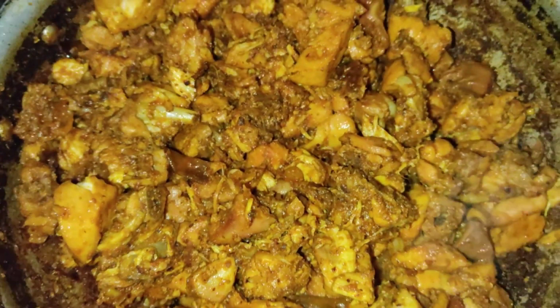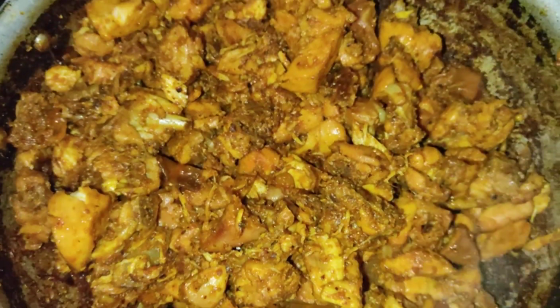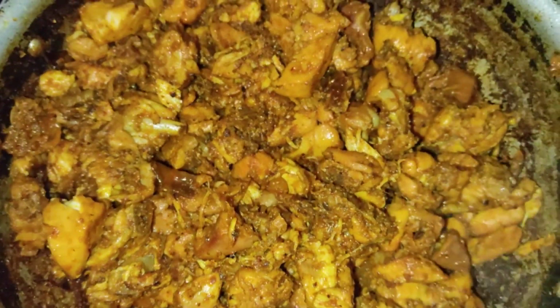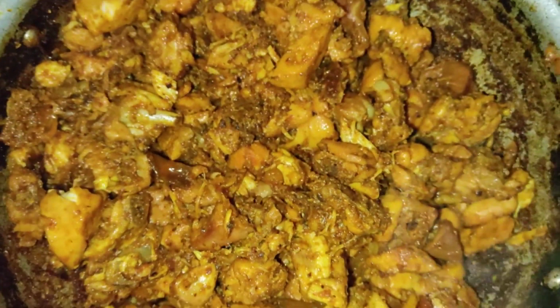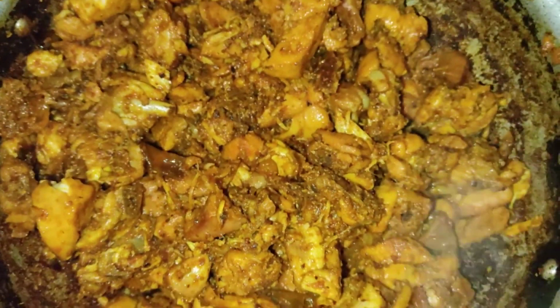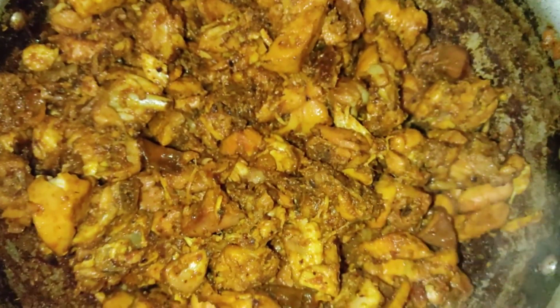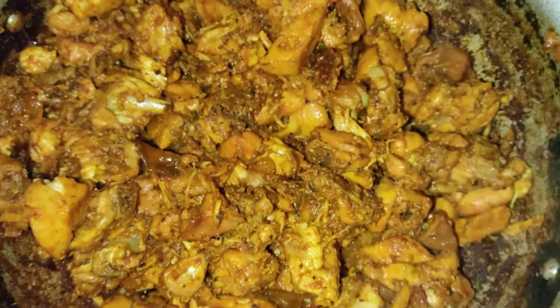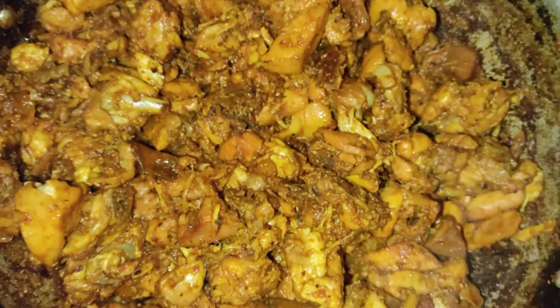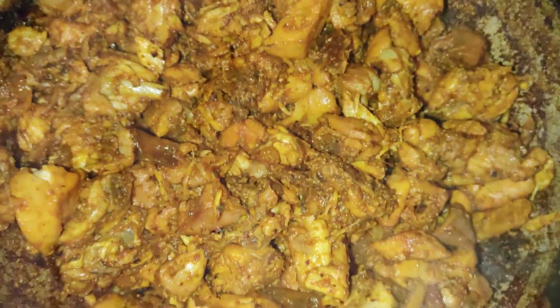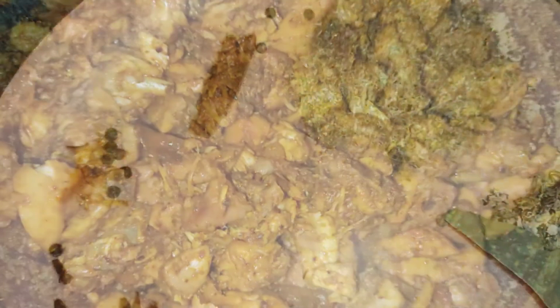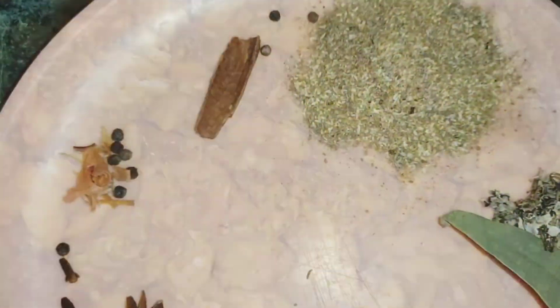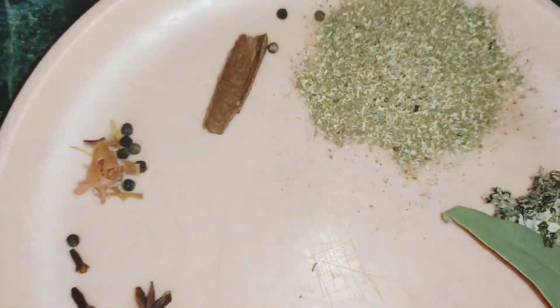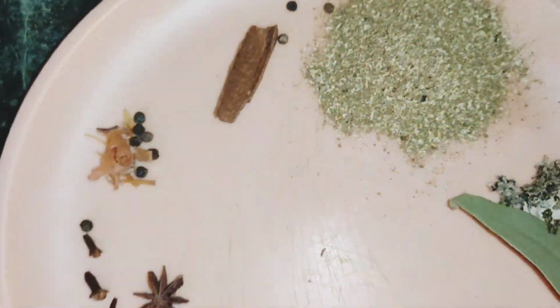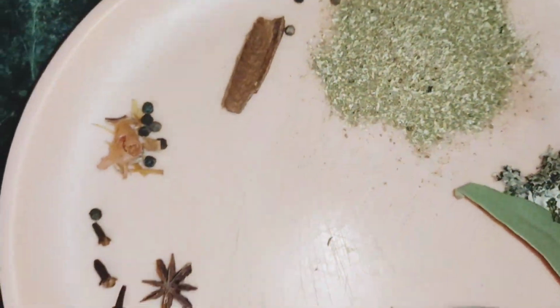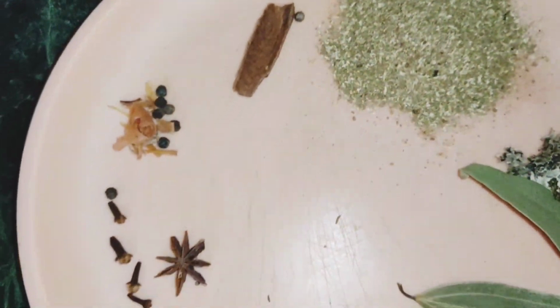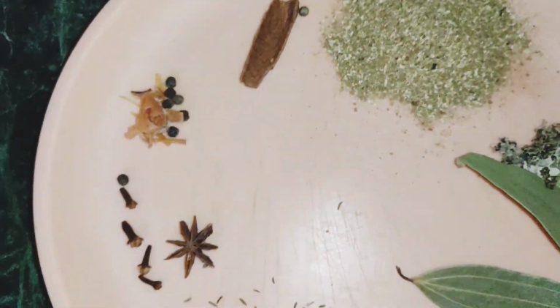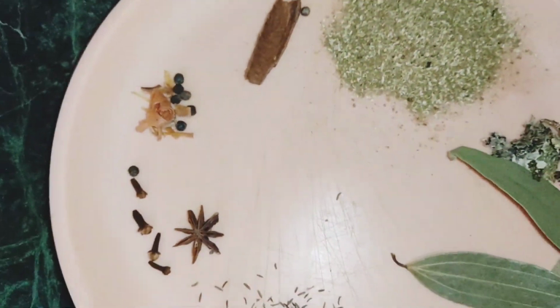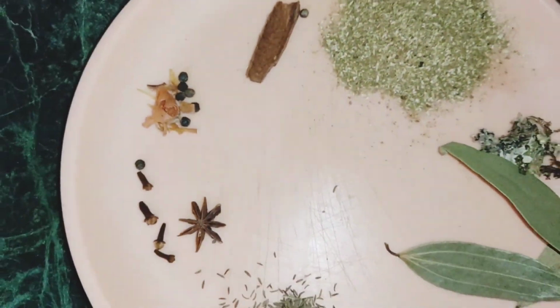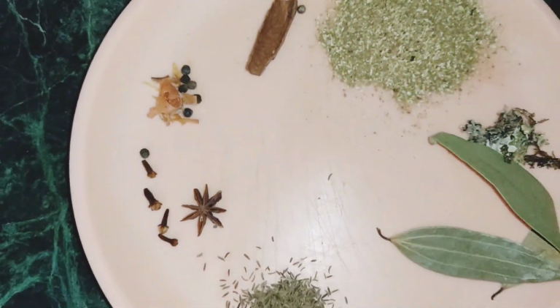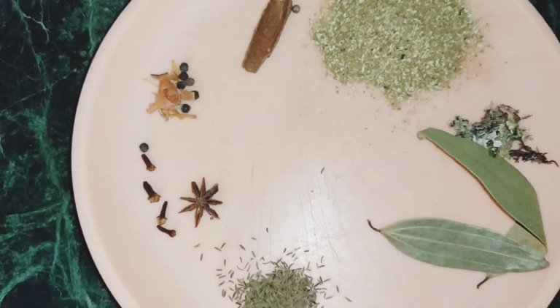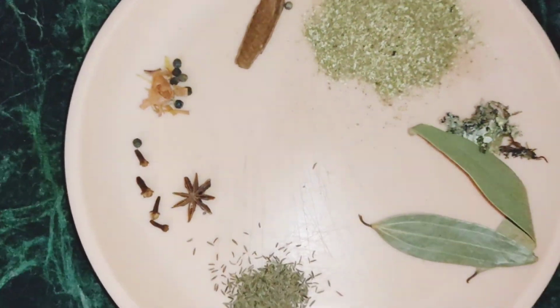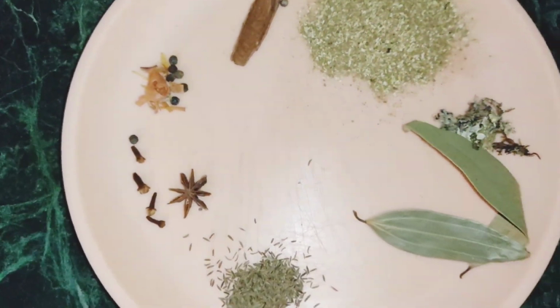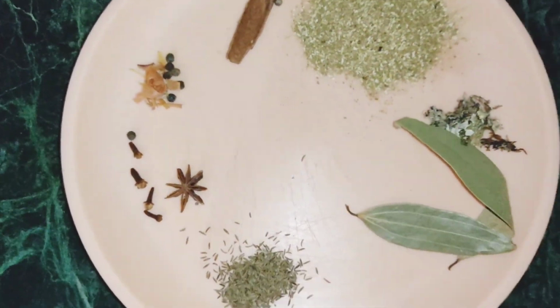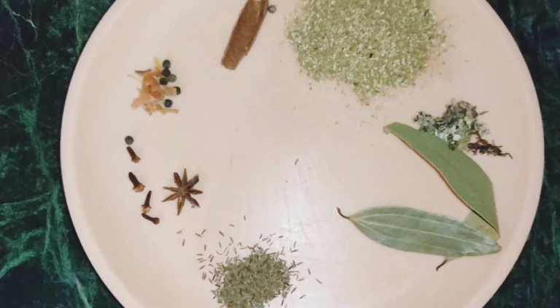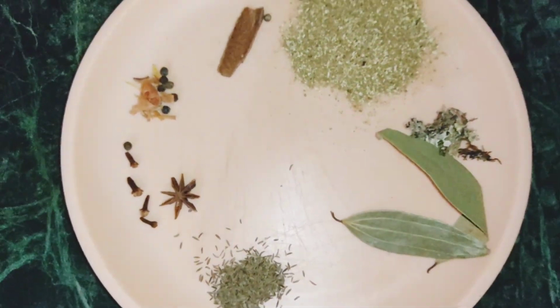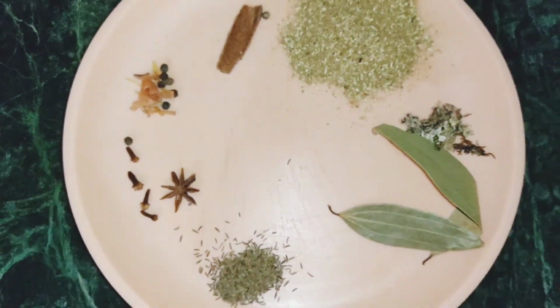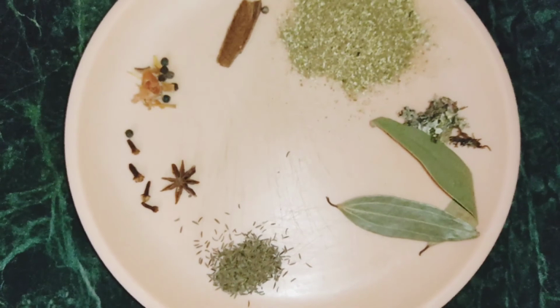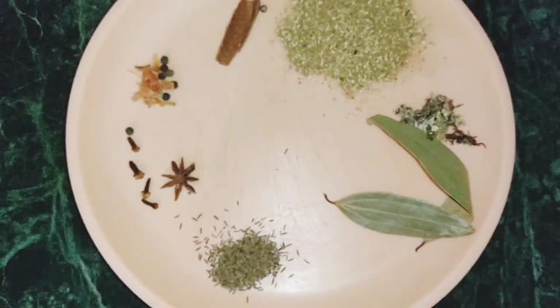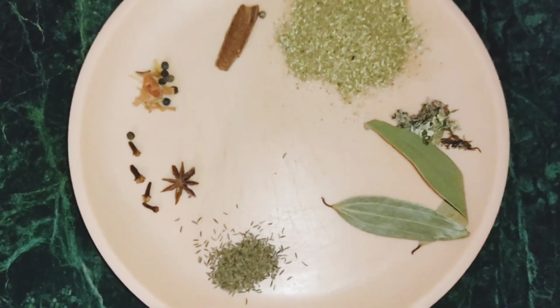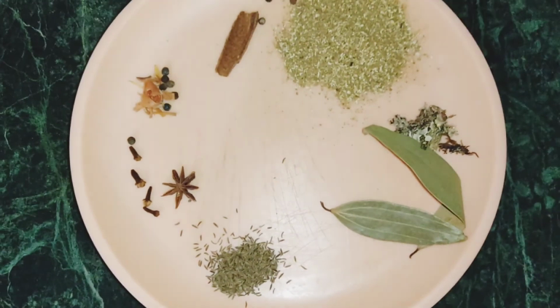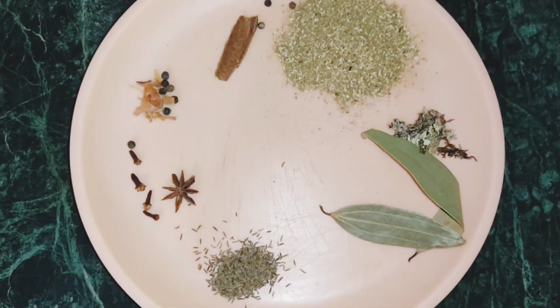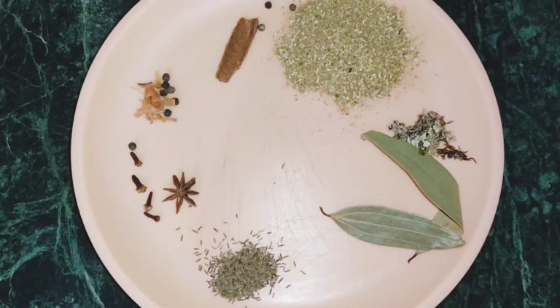Hello, everyone. I am going to make a tasty chicken tray. This is my first dish.